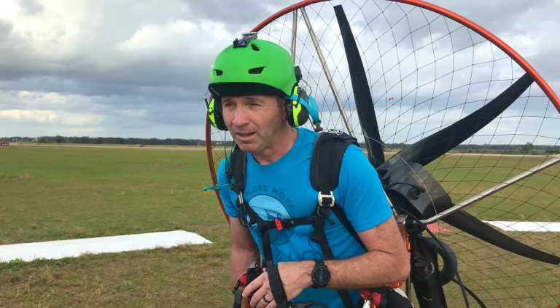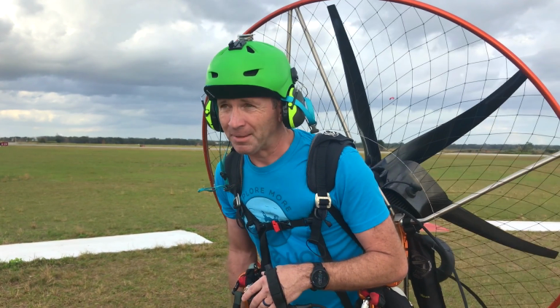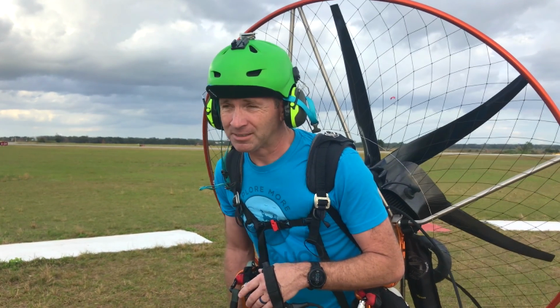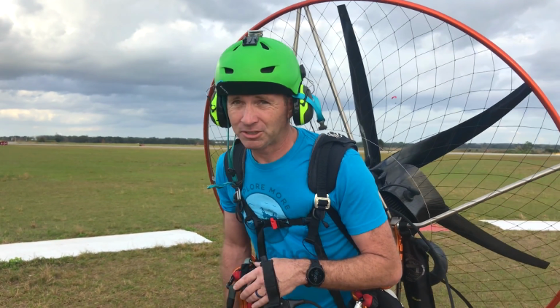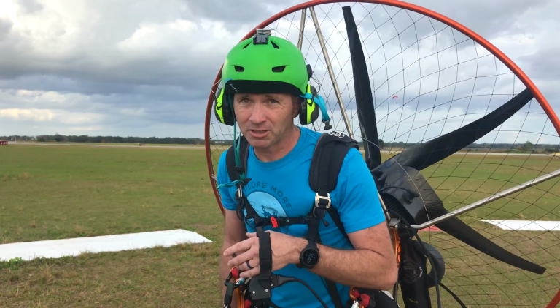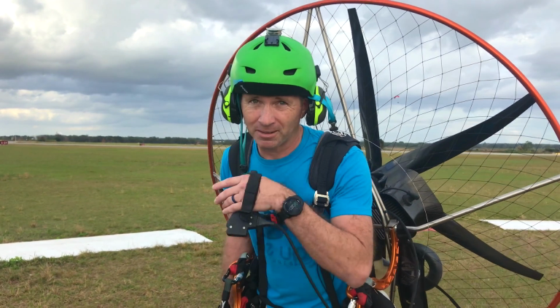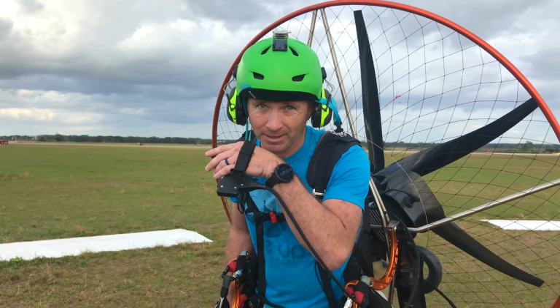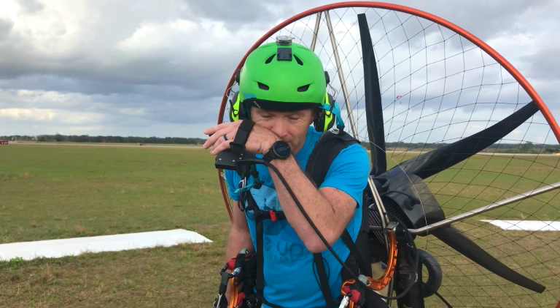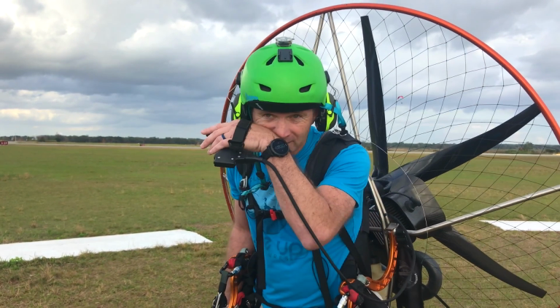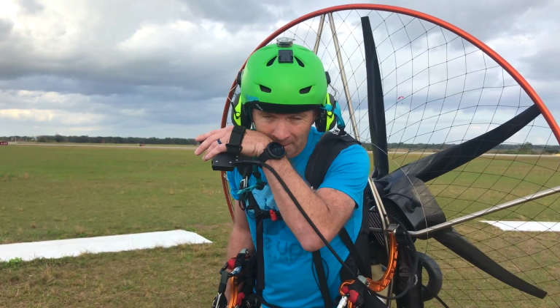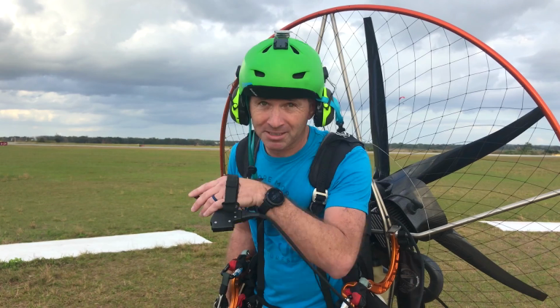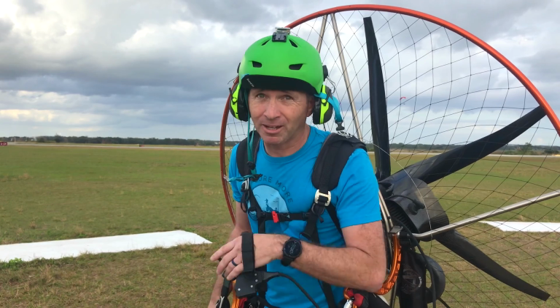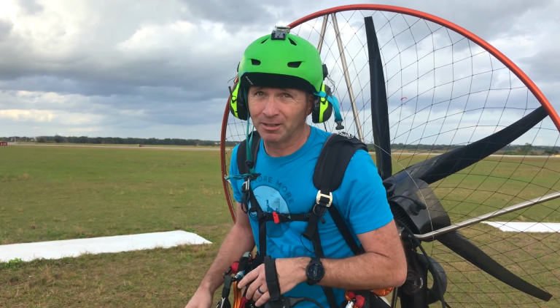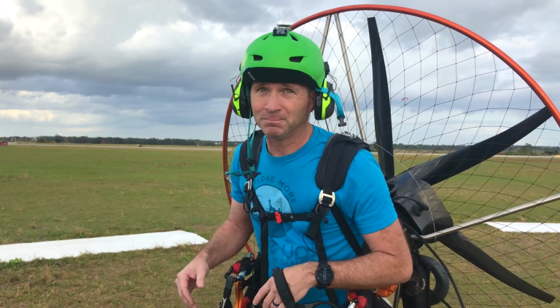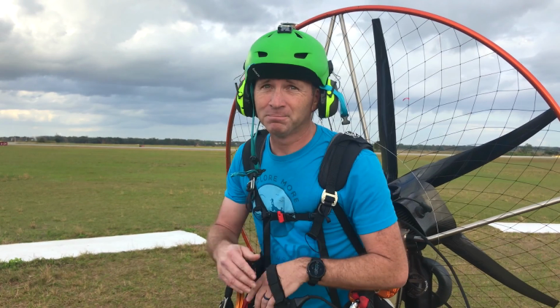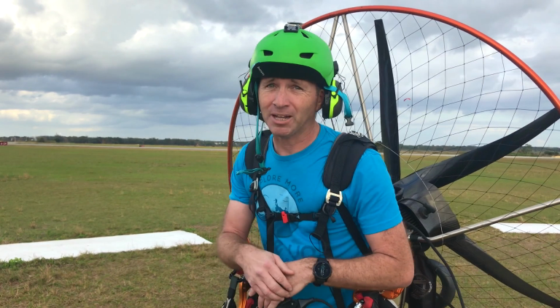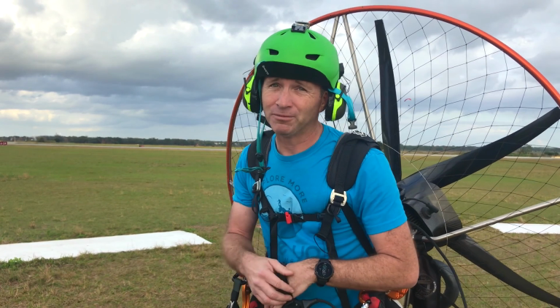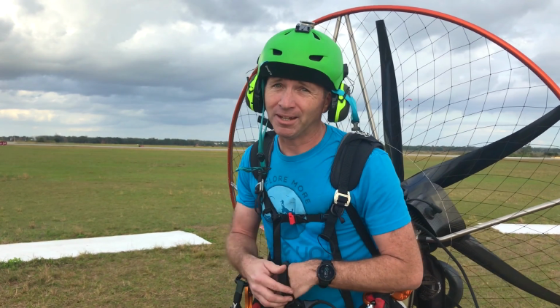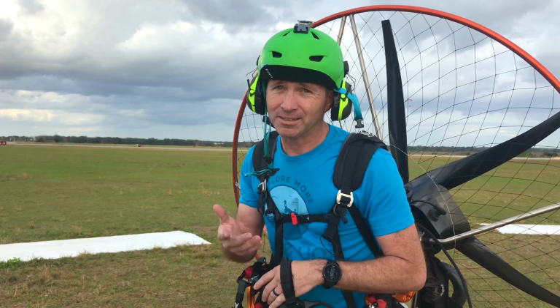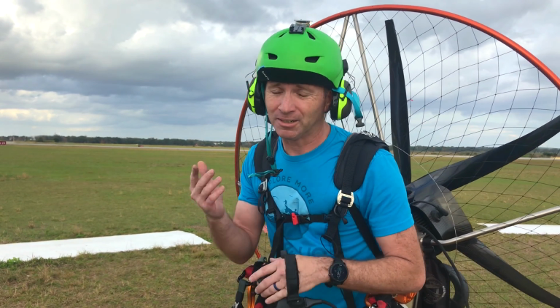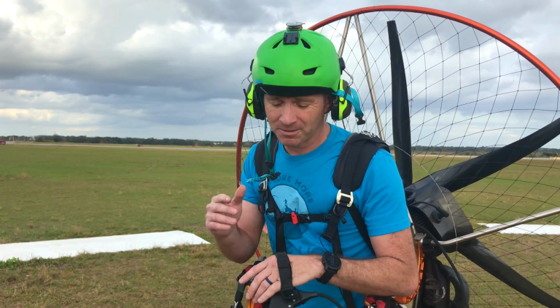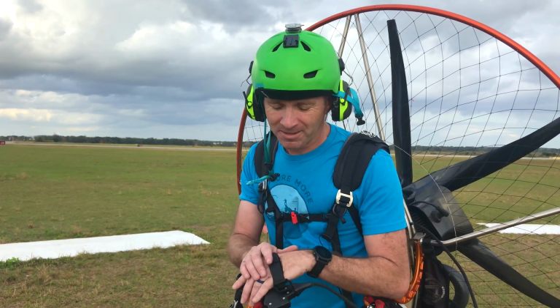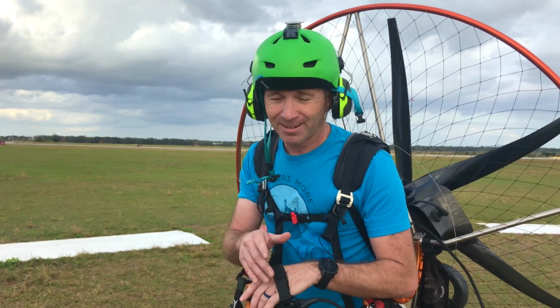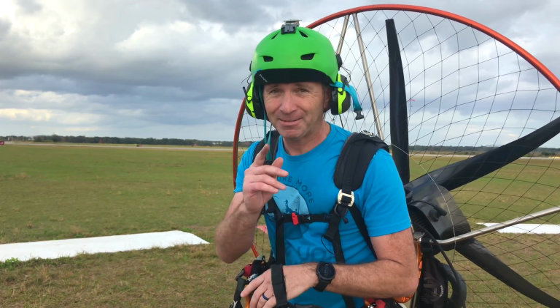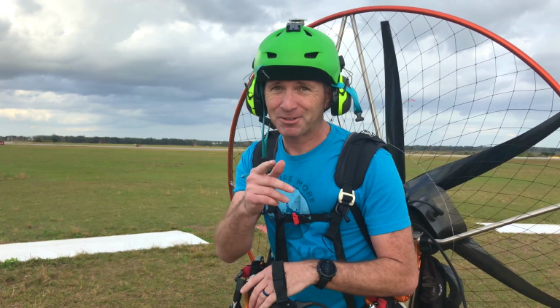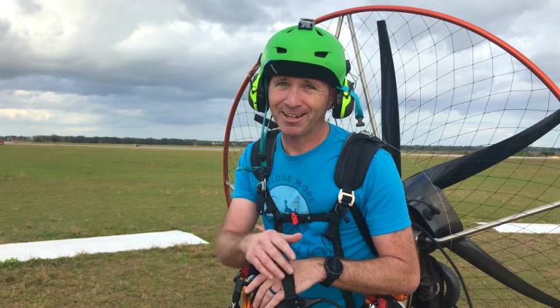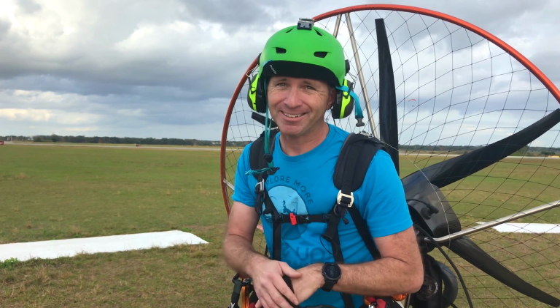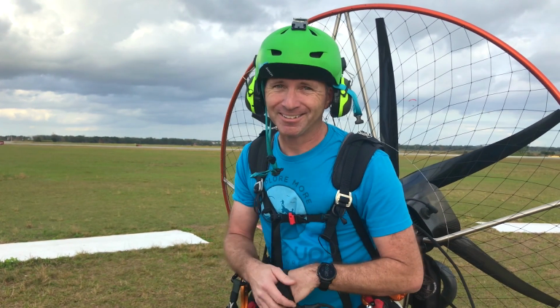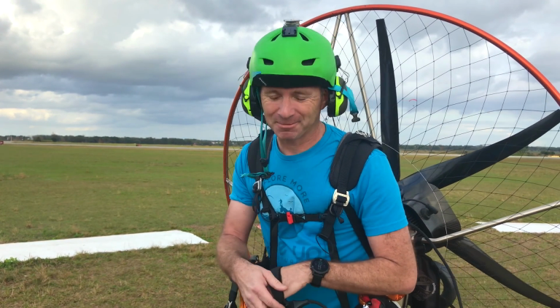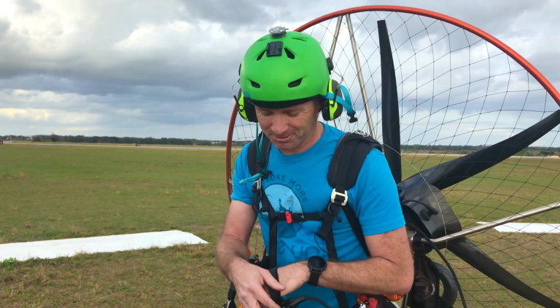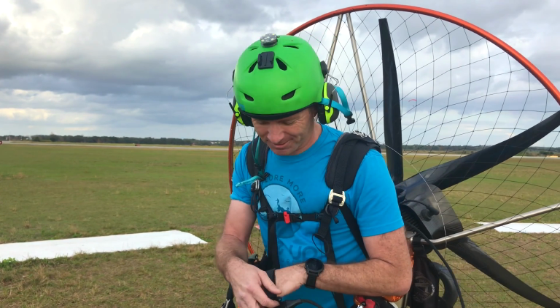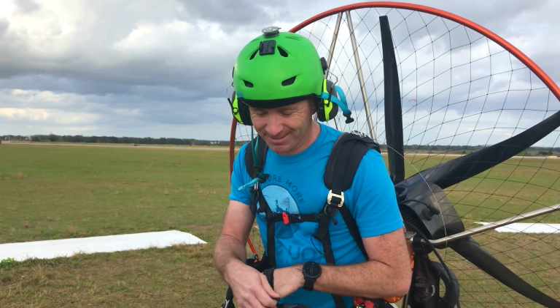I'm not so sure about snappy, slalom-style flying, so I'll have you try it and you tell me what you think.